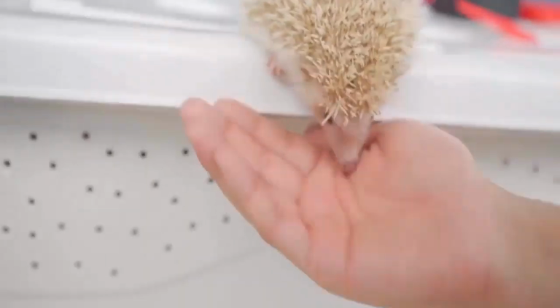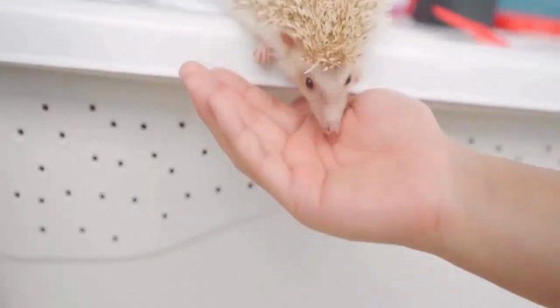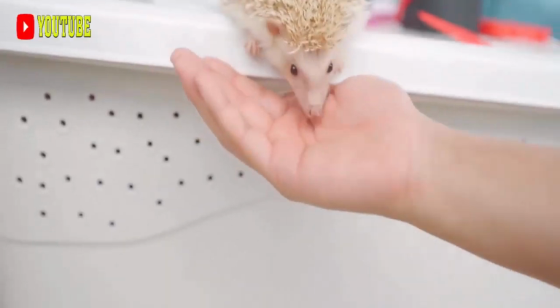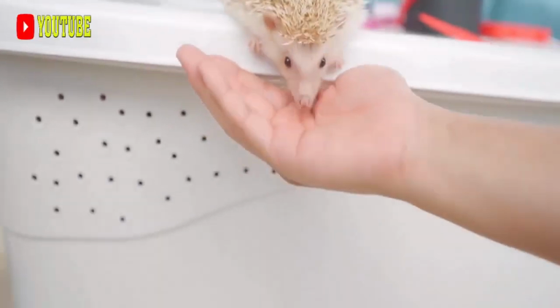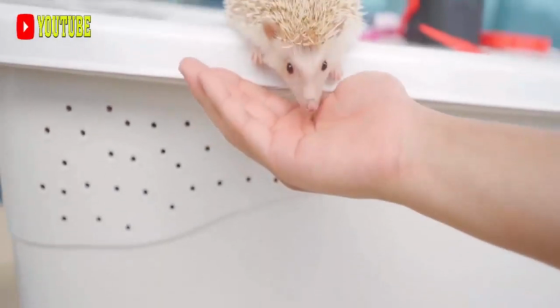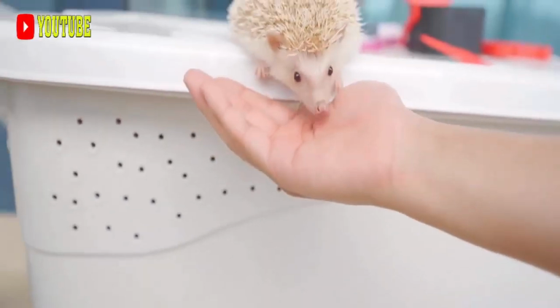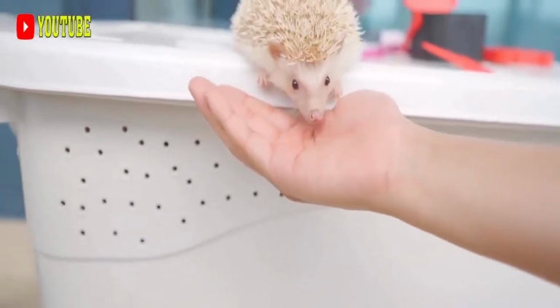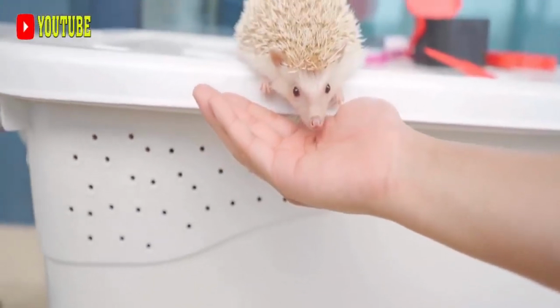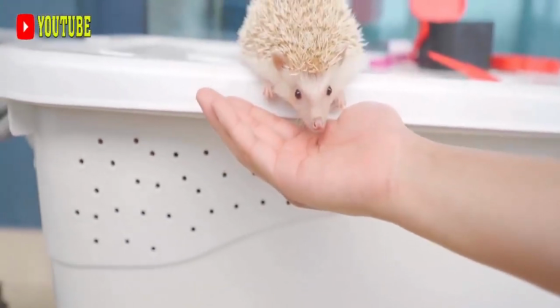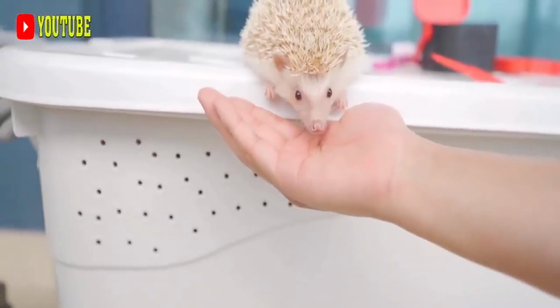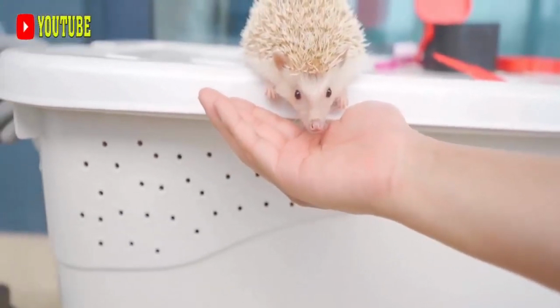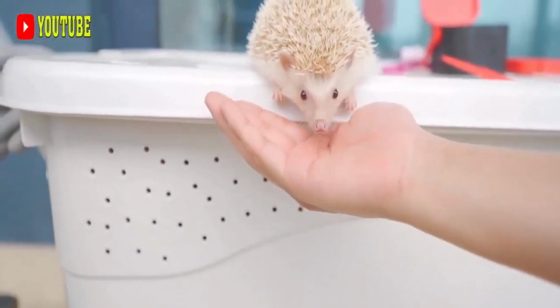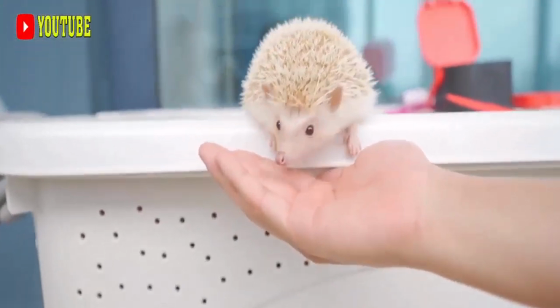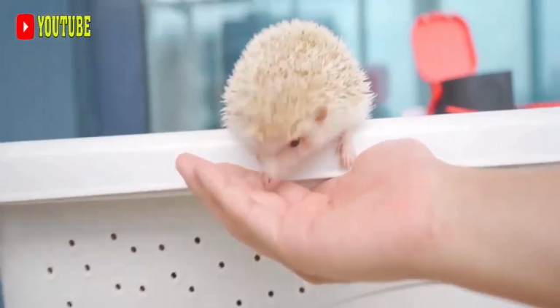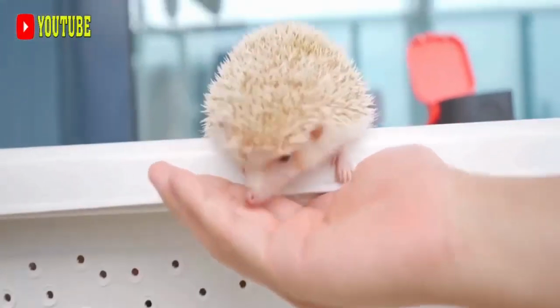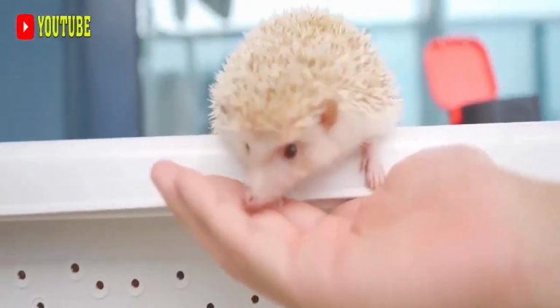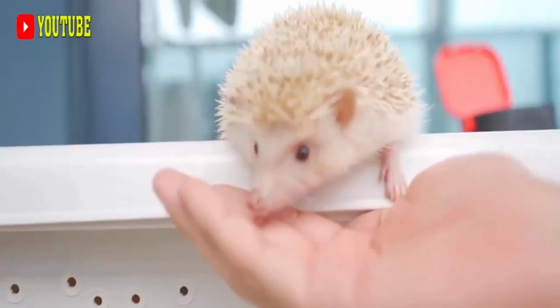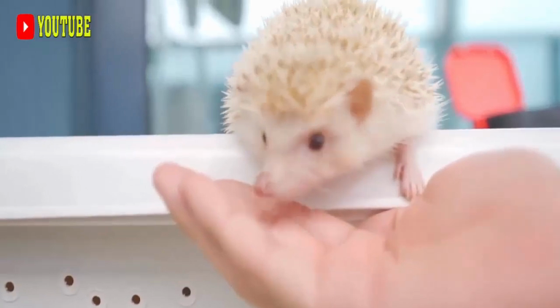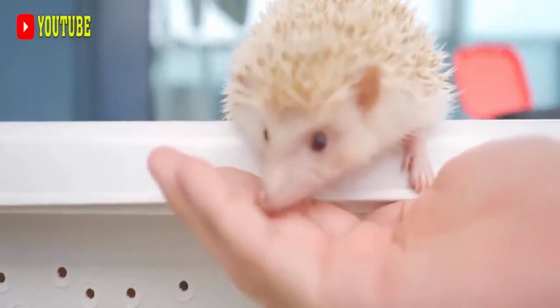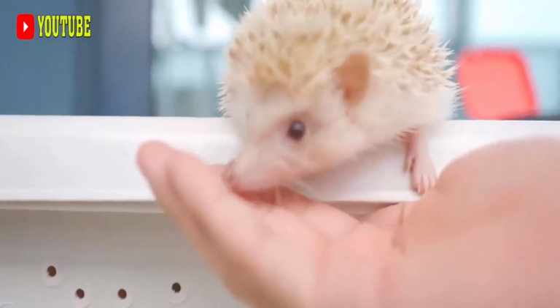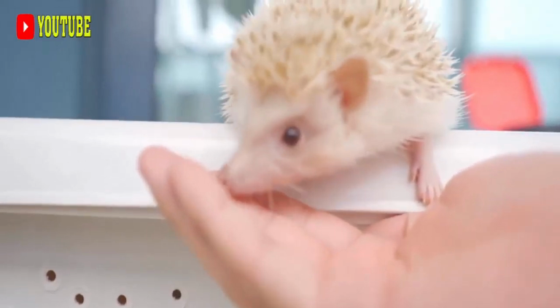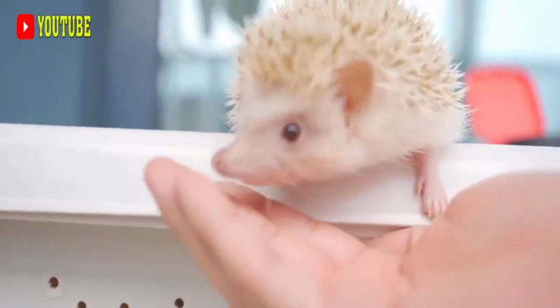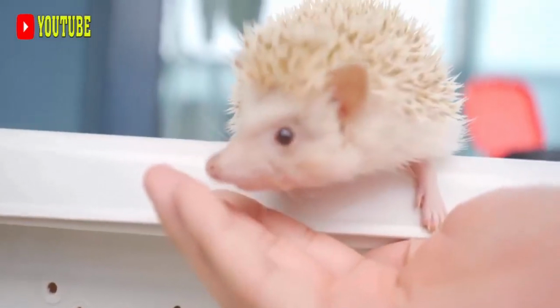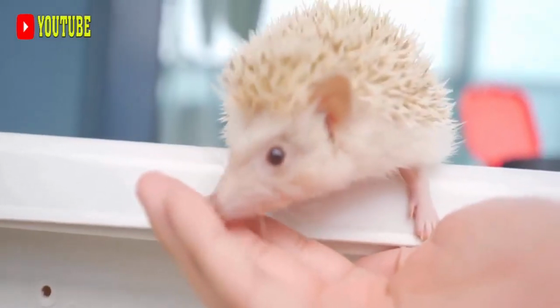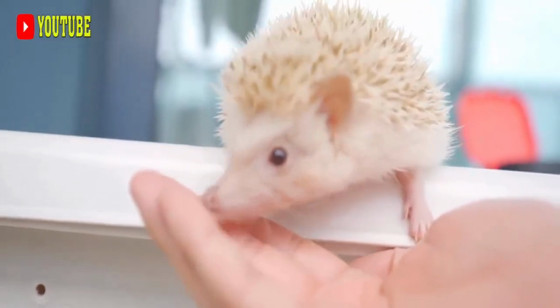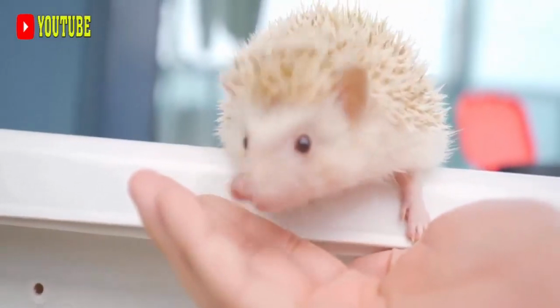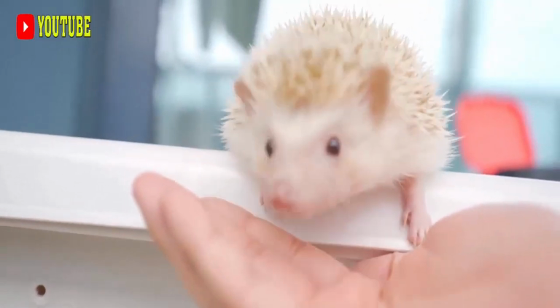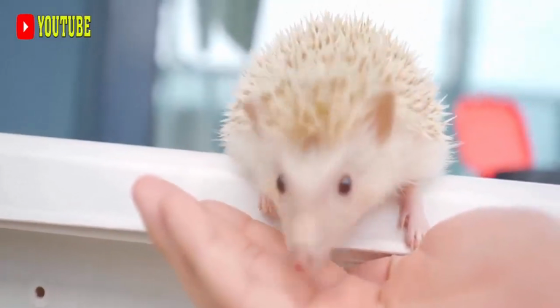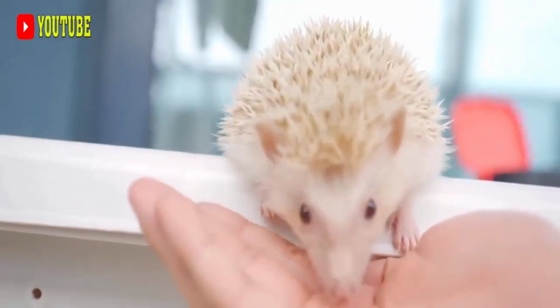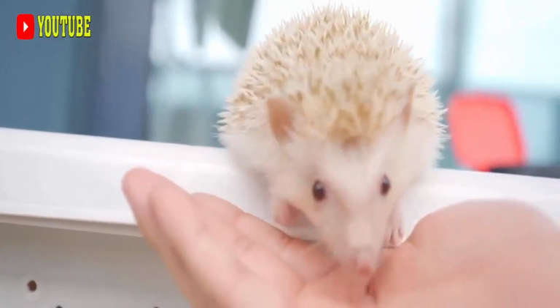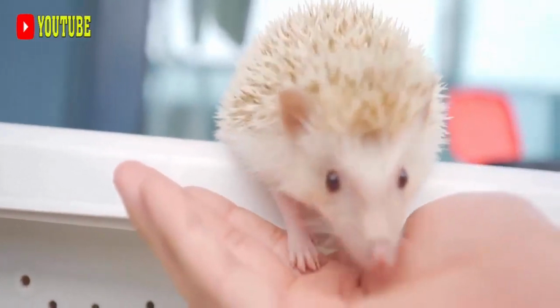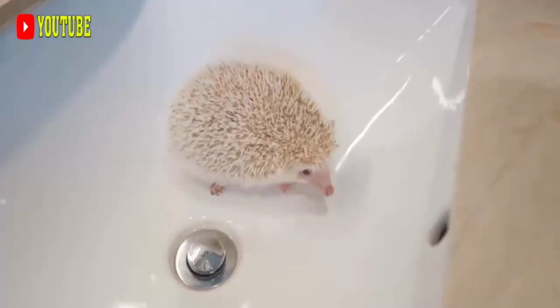Hi, I'm Chin. Let's watch the video and learn about Crested Porcupine.